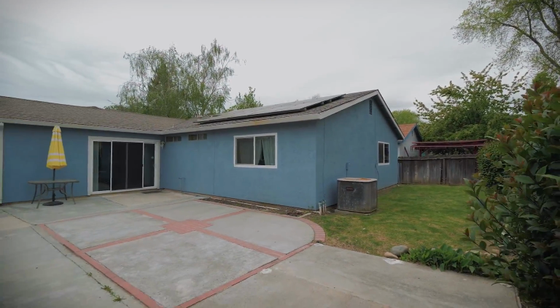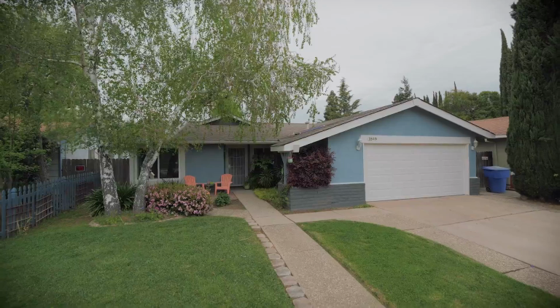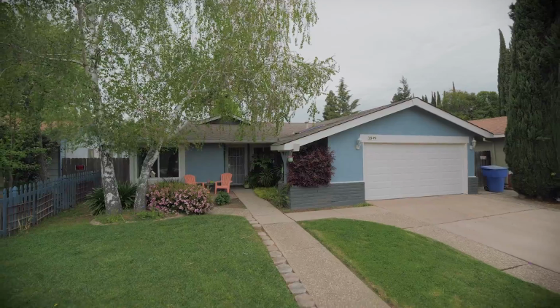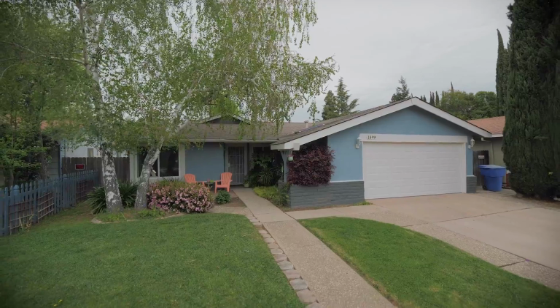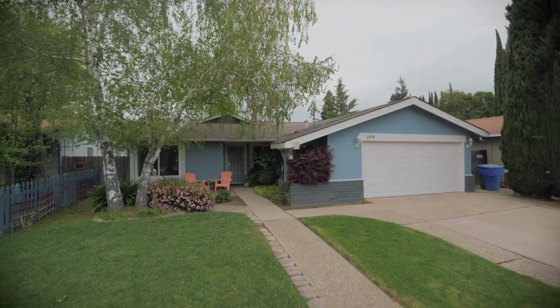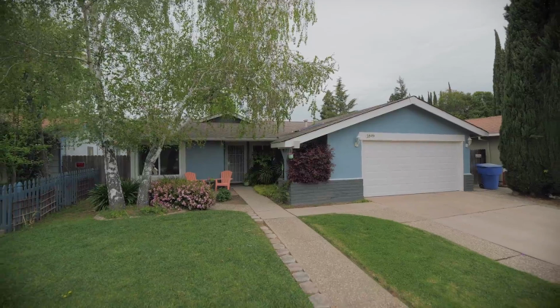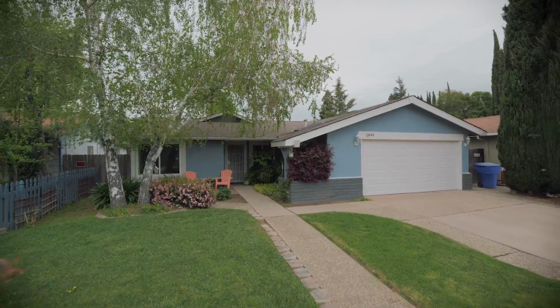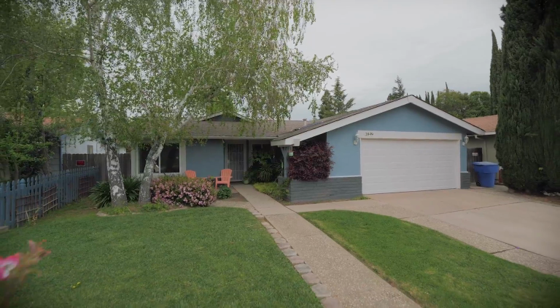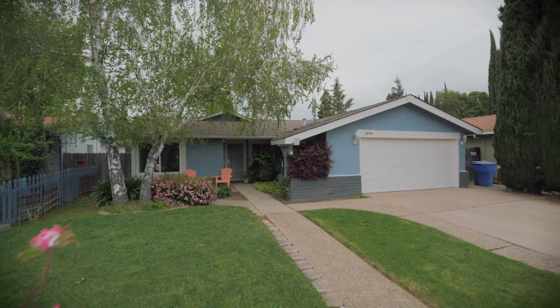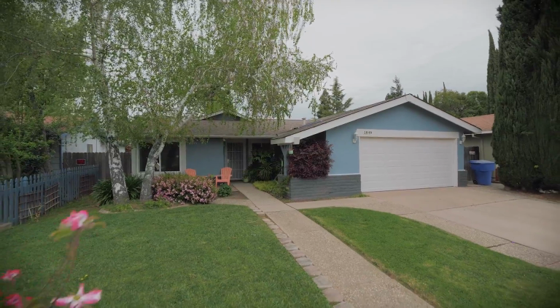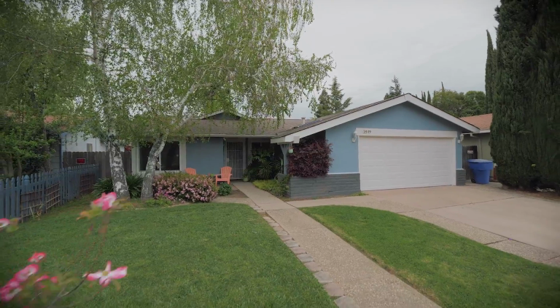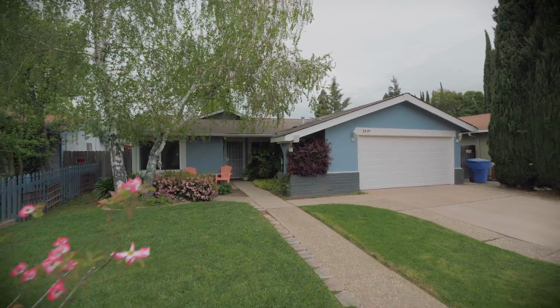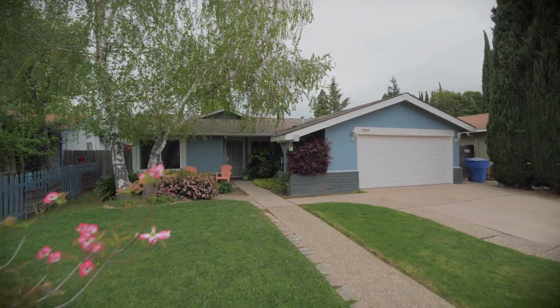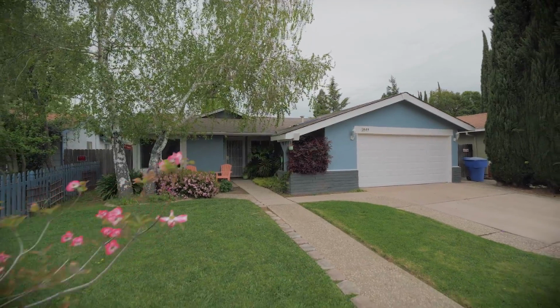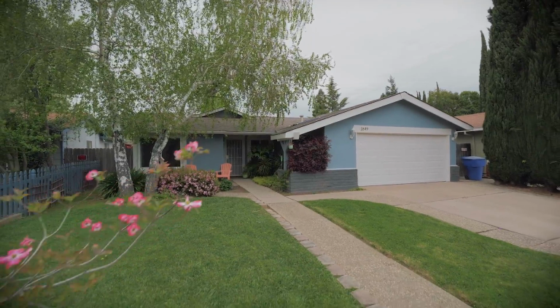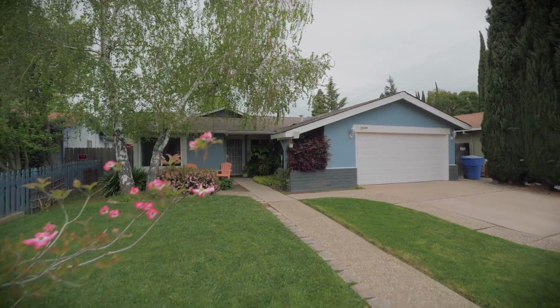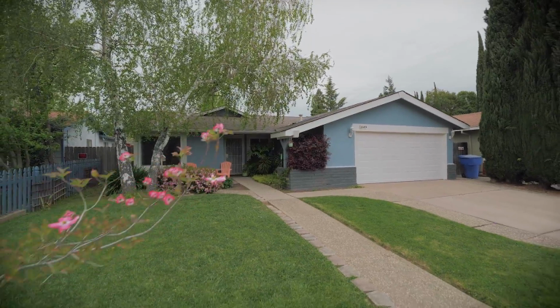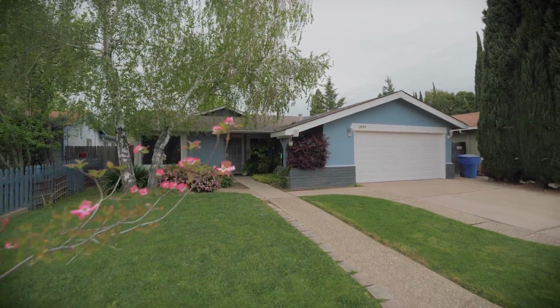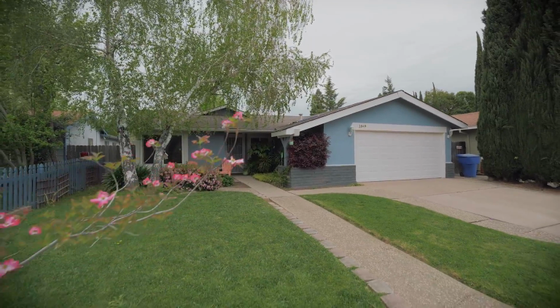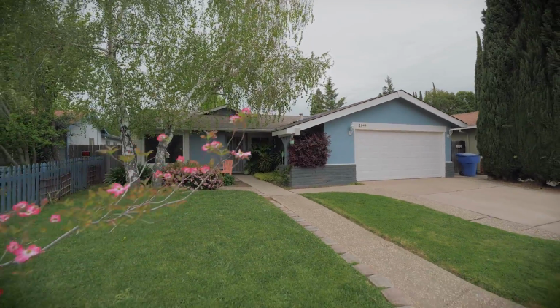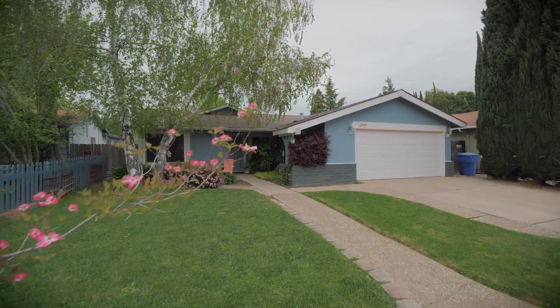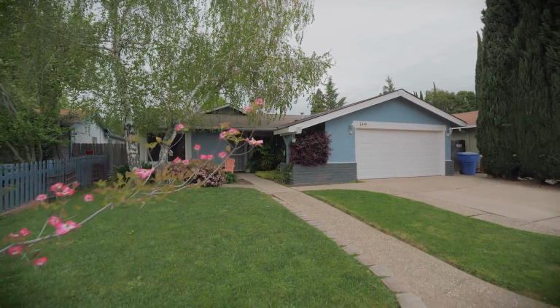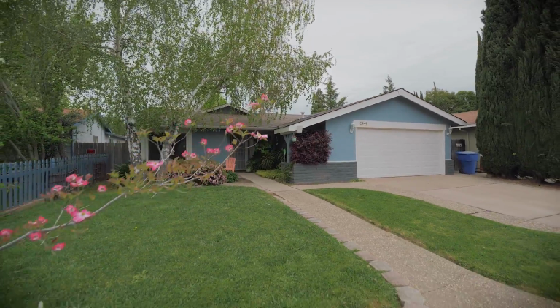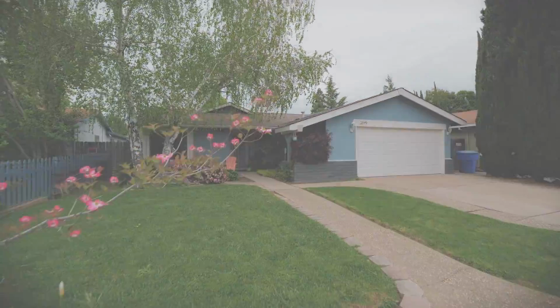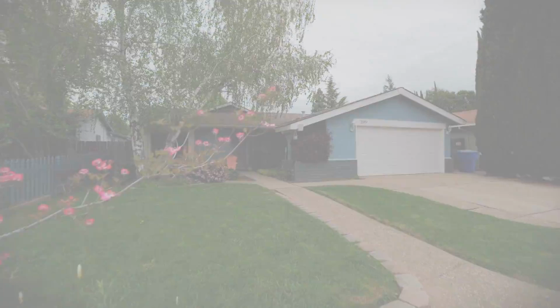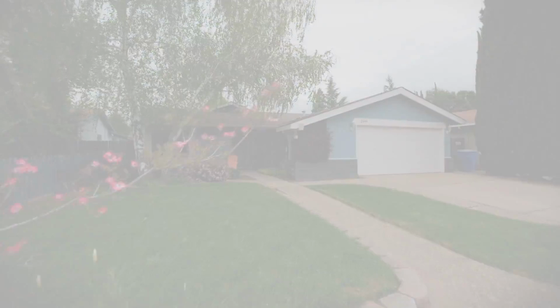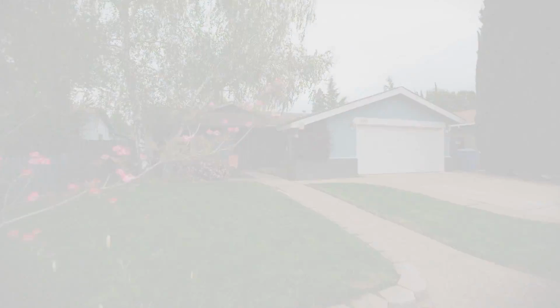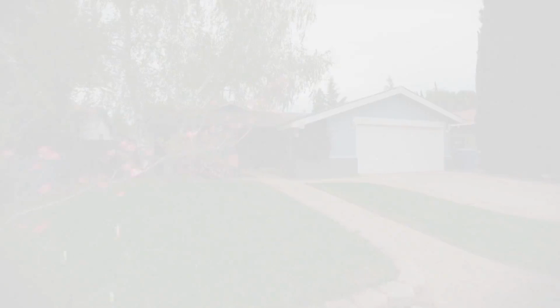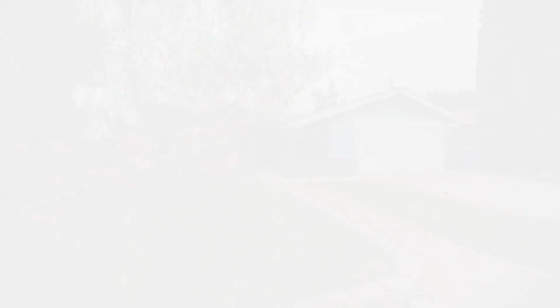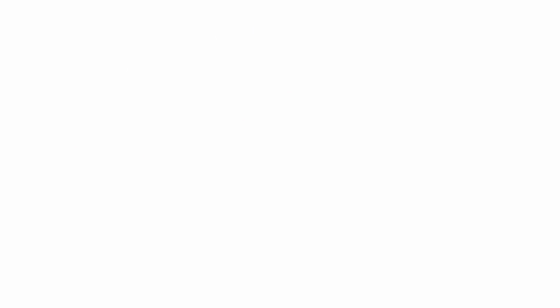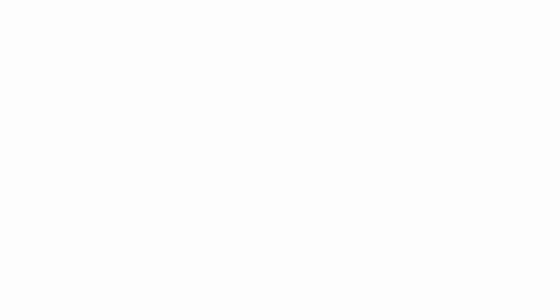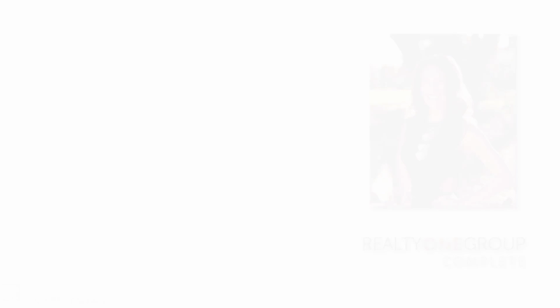If you would like to schedule a time to come view this home, please reach out to us and we would love to show it to you.